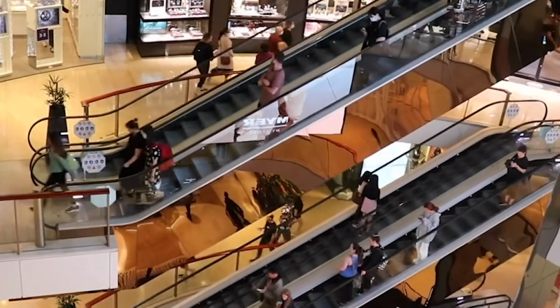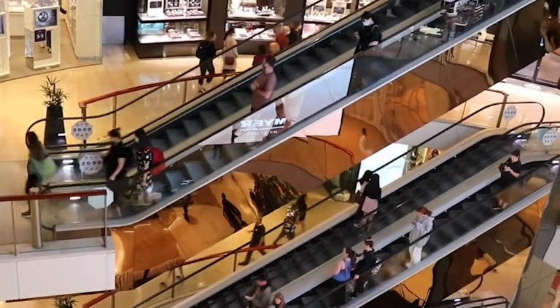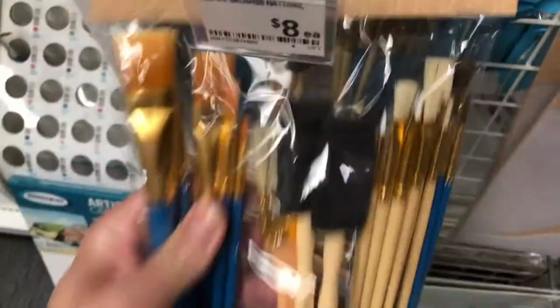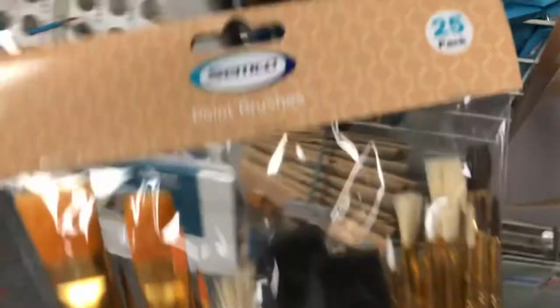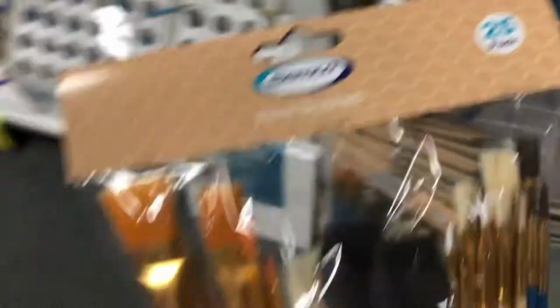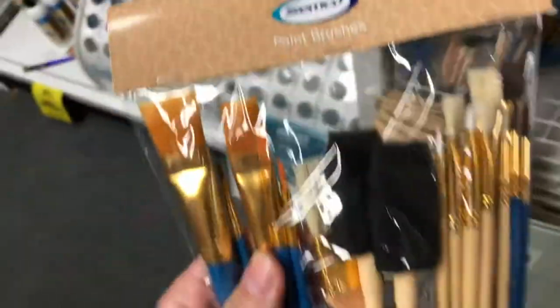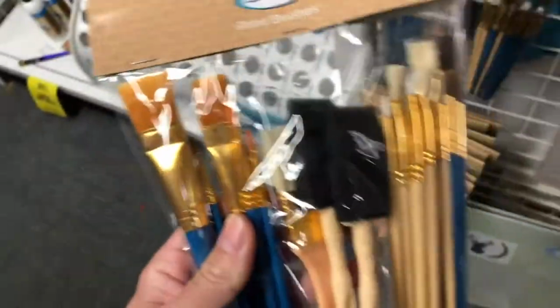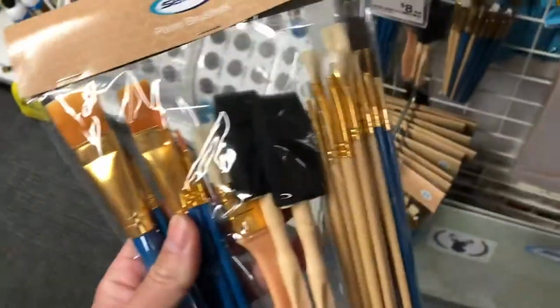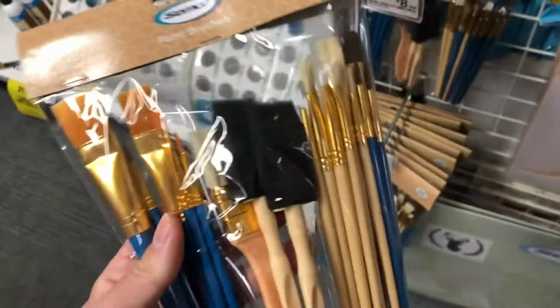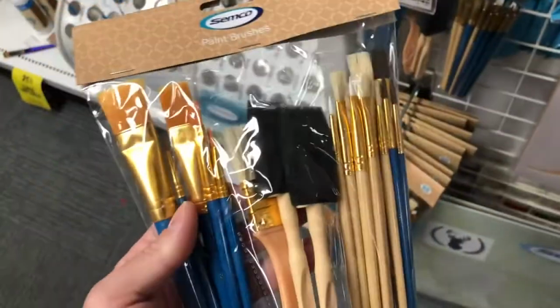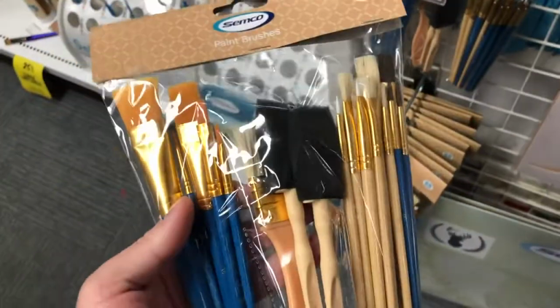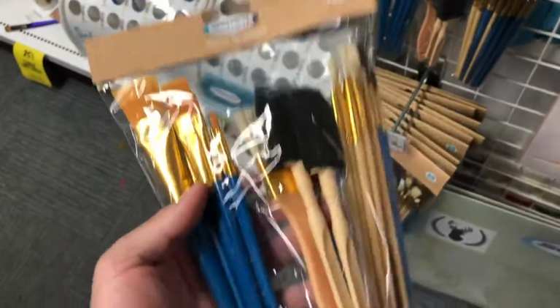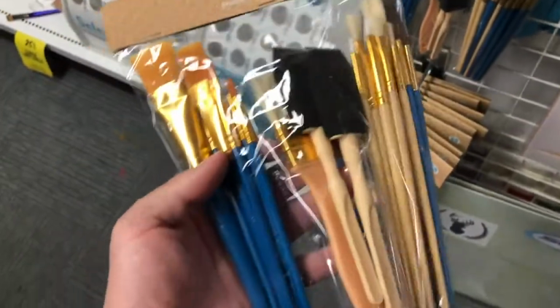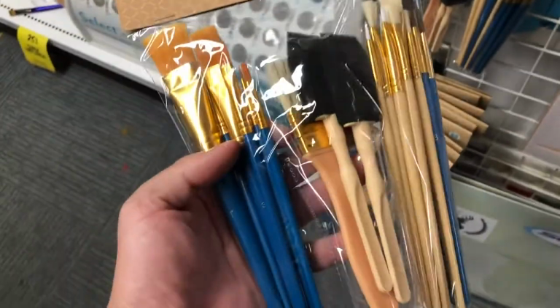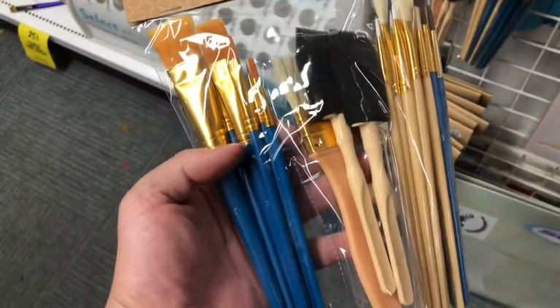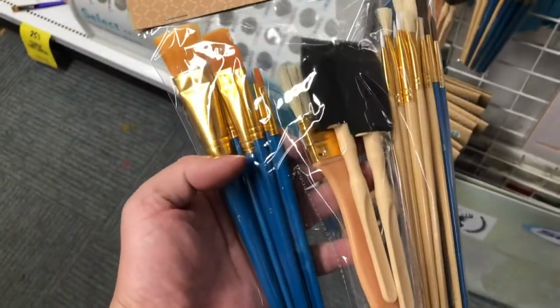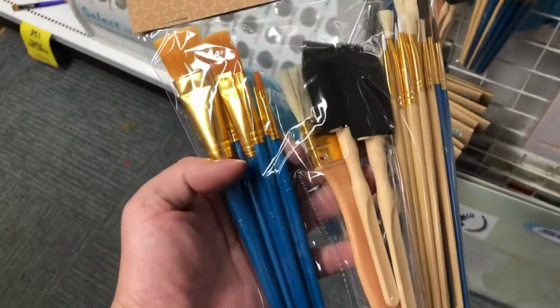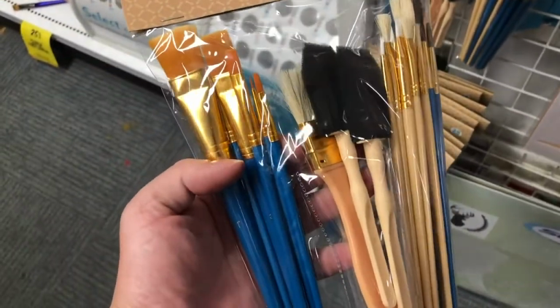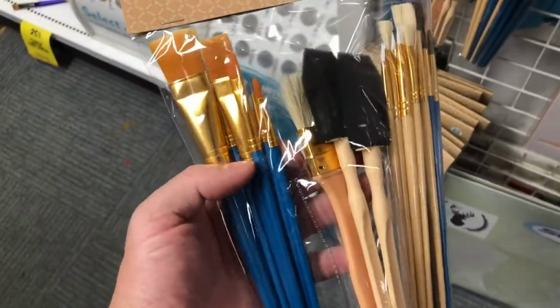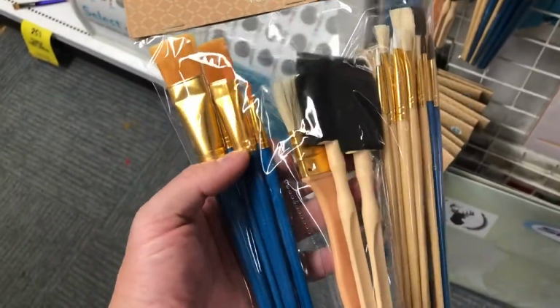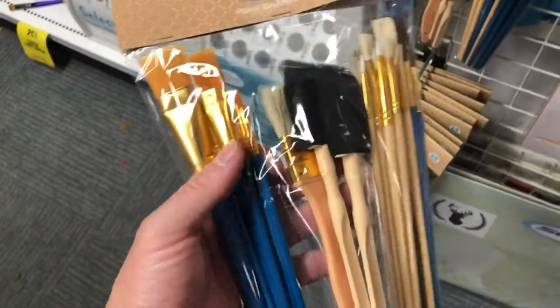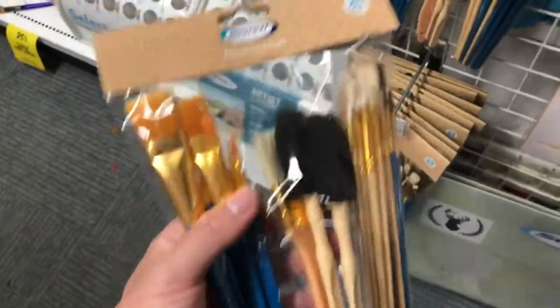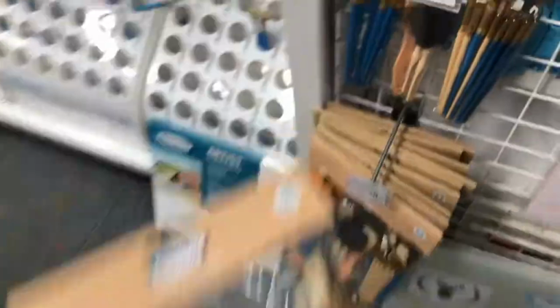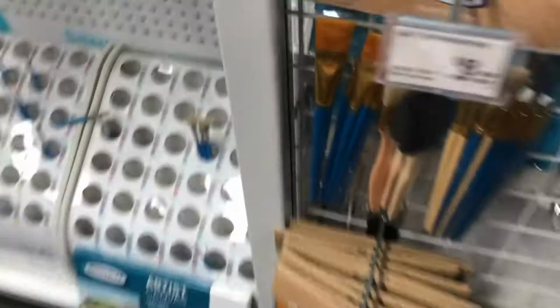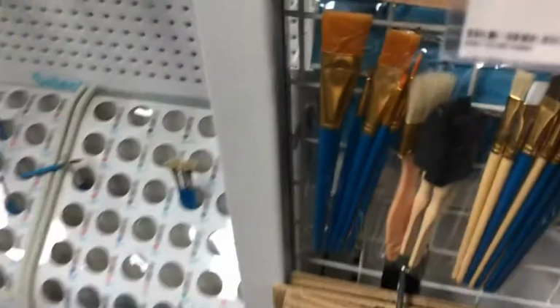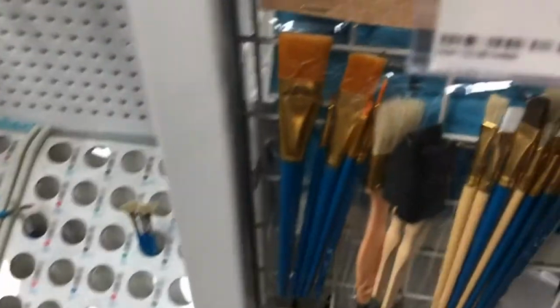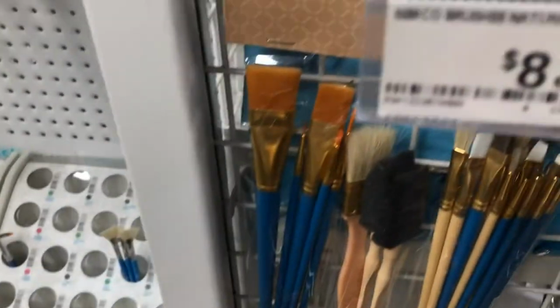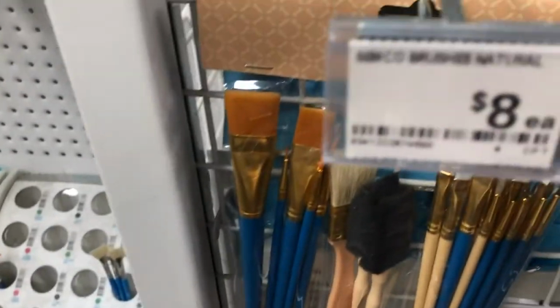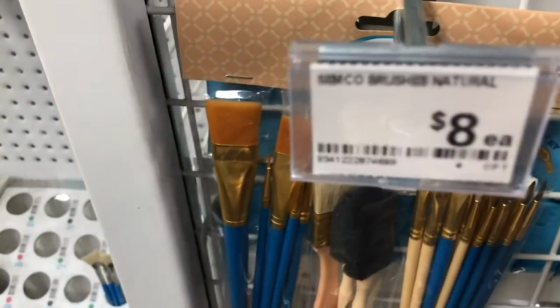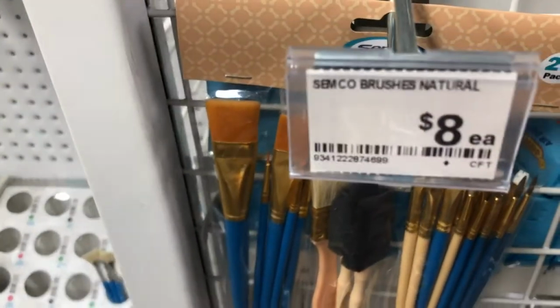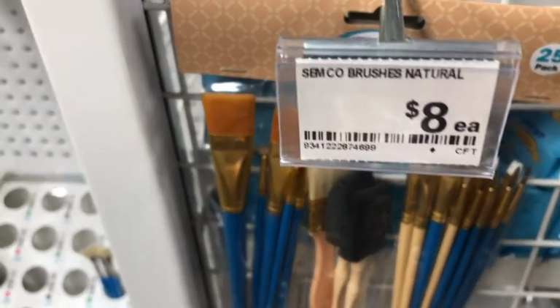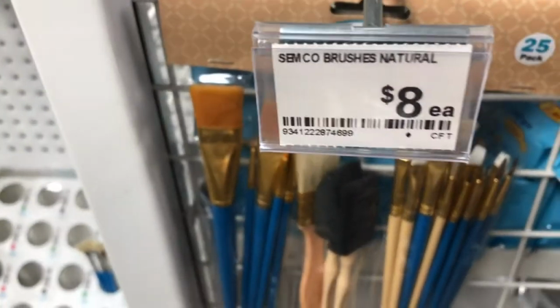This is exactly what we want. What is the price for this — $8?